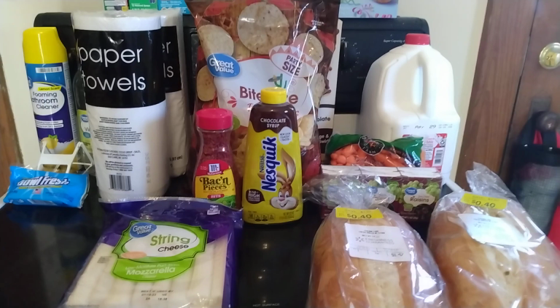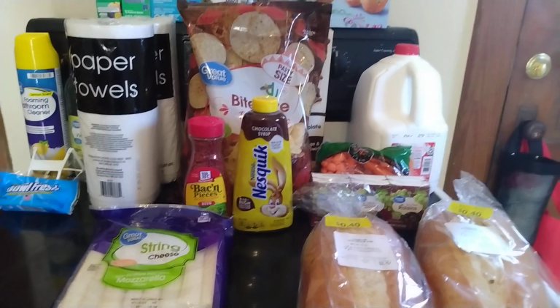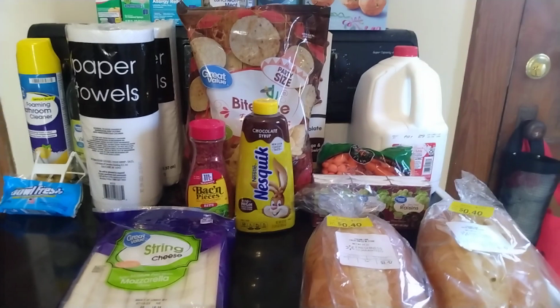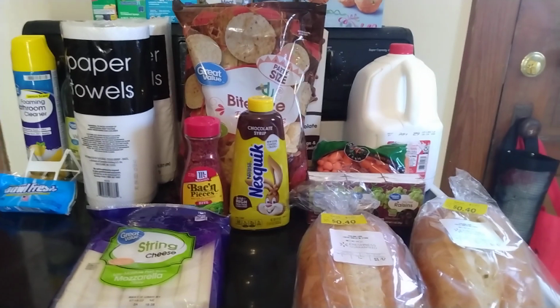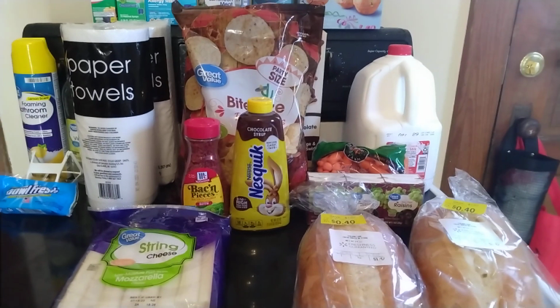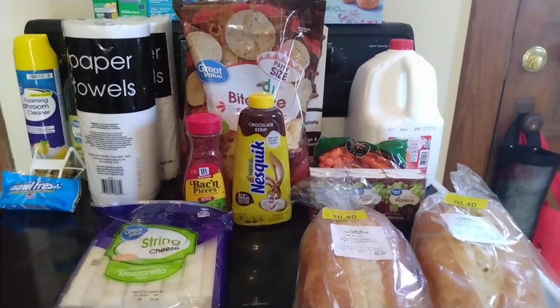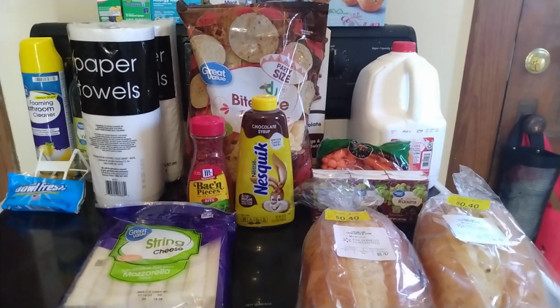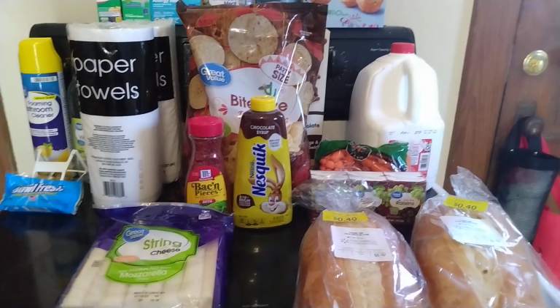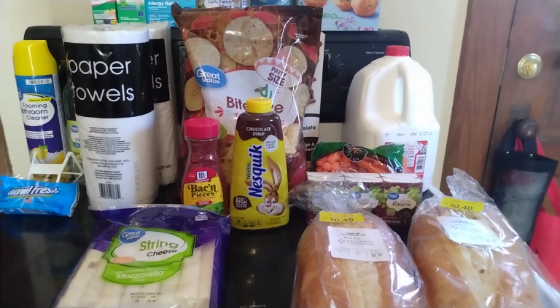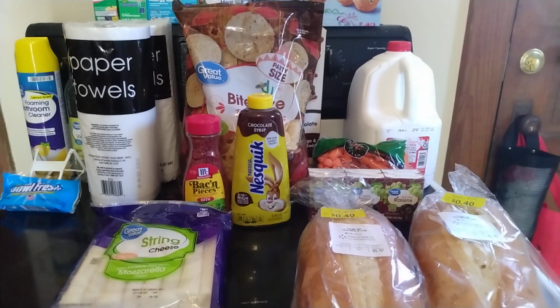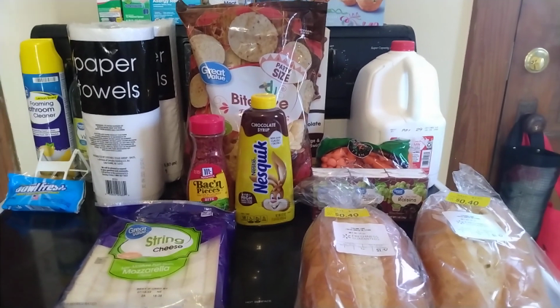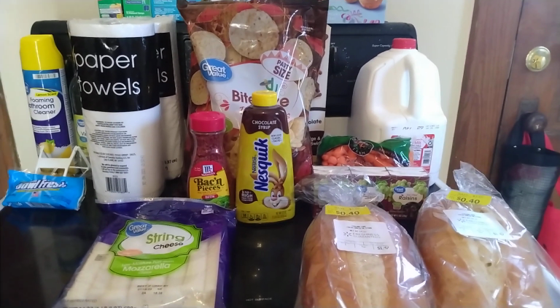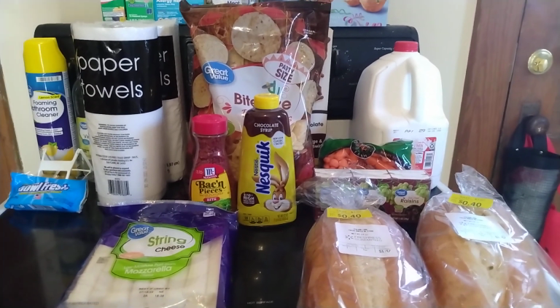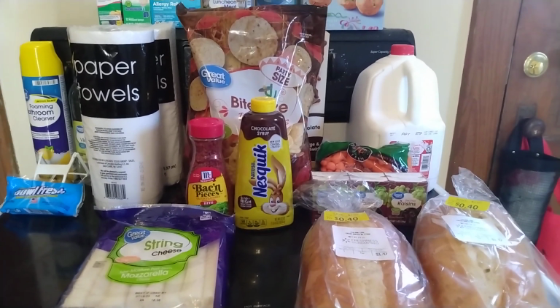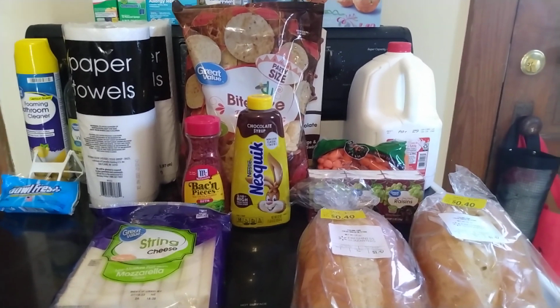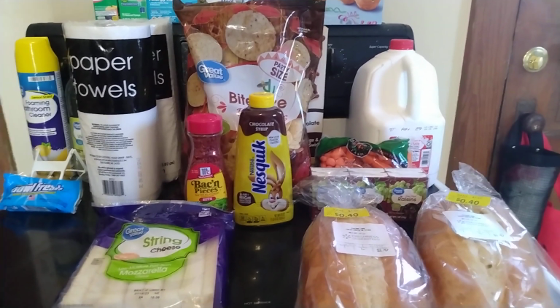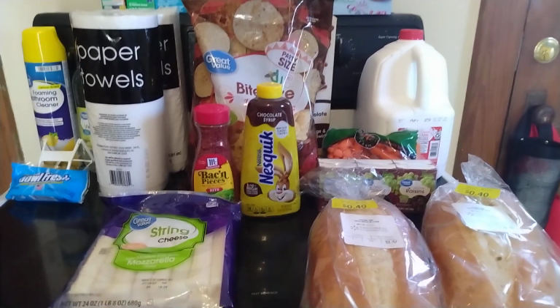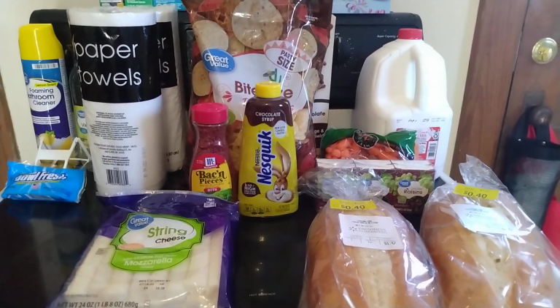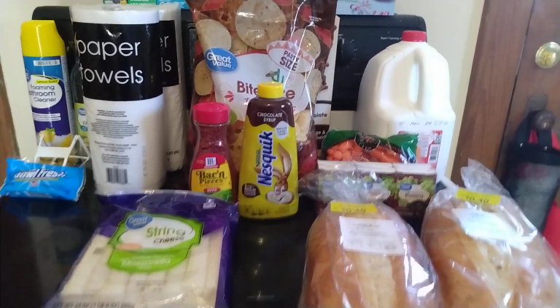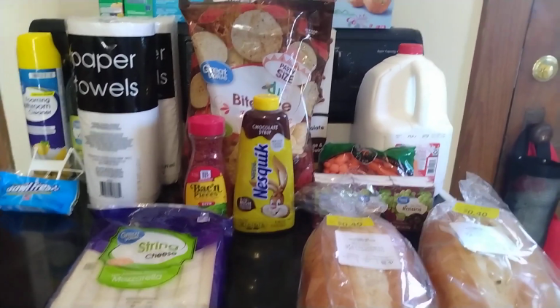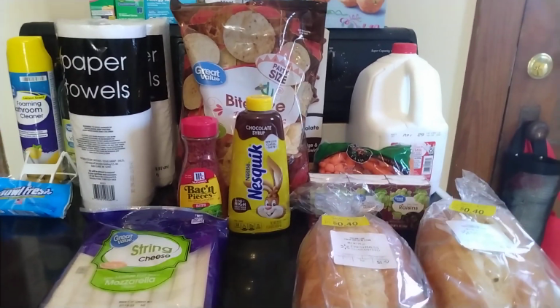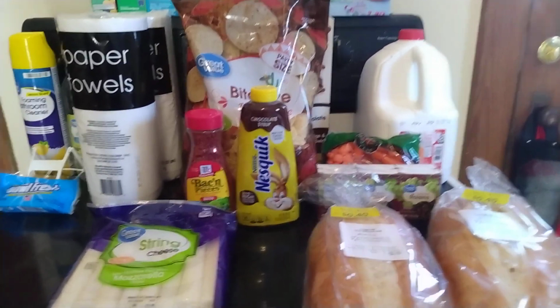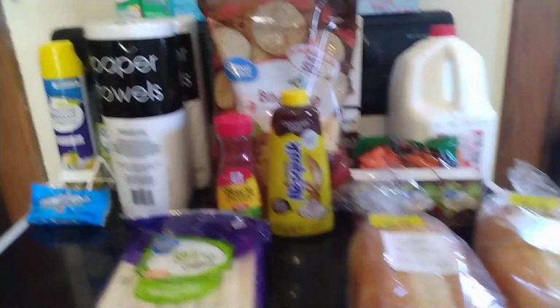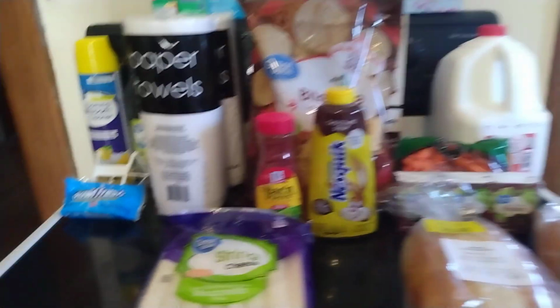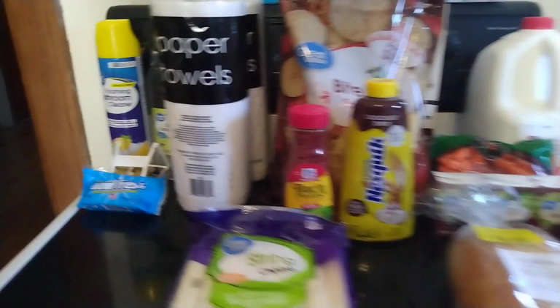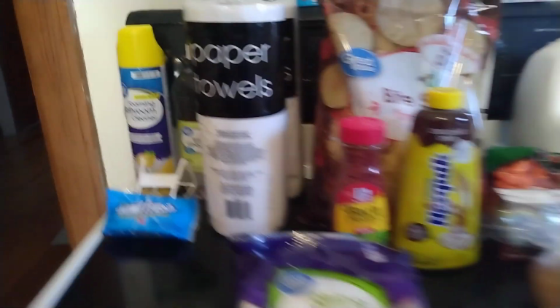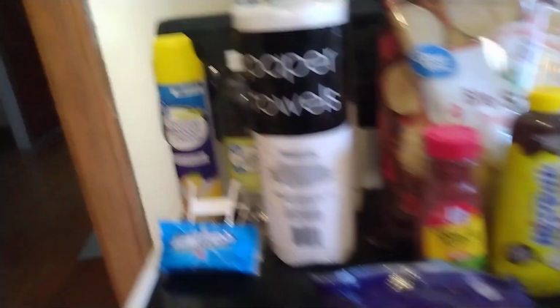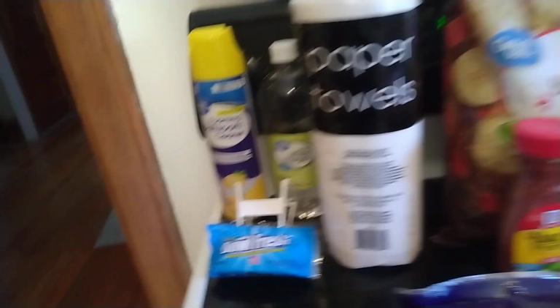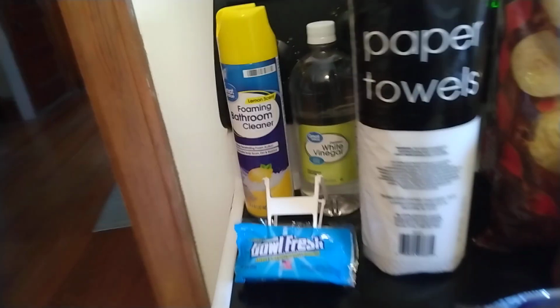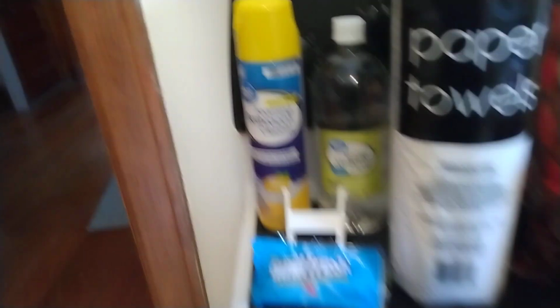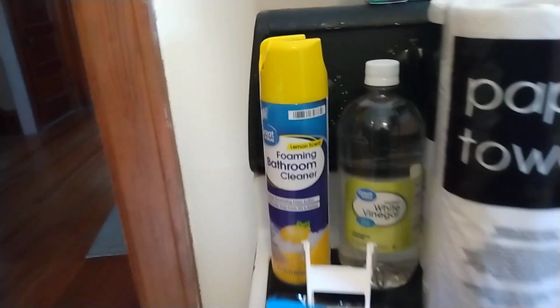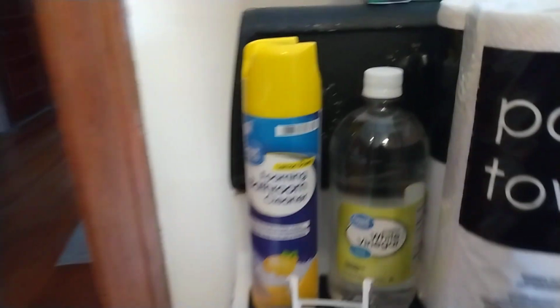Hello, I have a Walmart haul. I'll just share with you, so I will go ahead and get started.